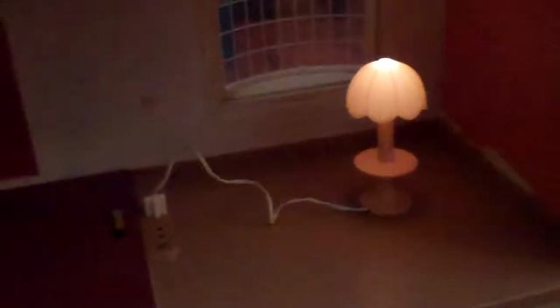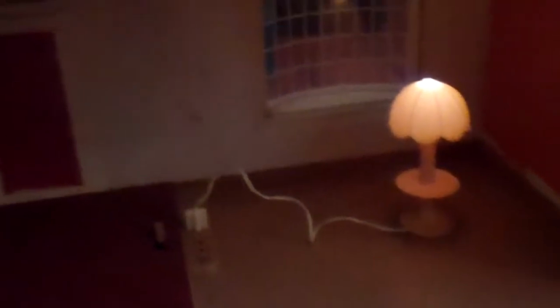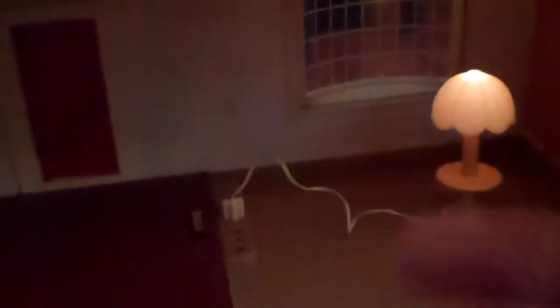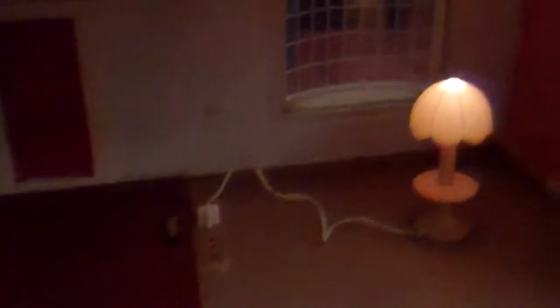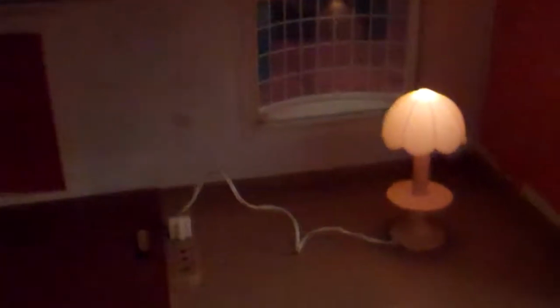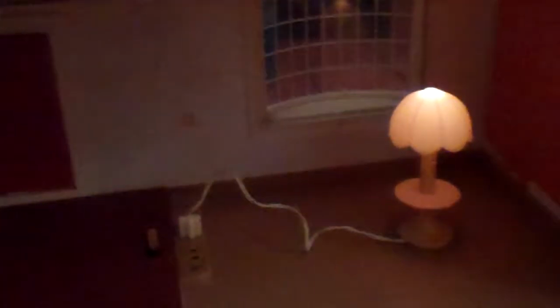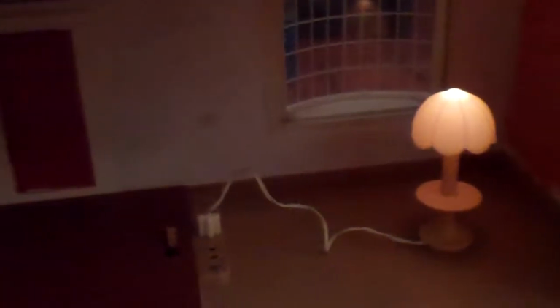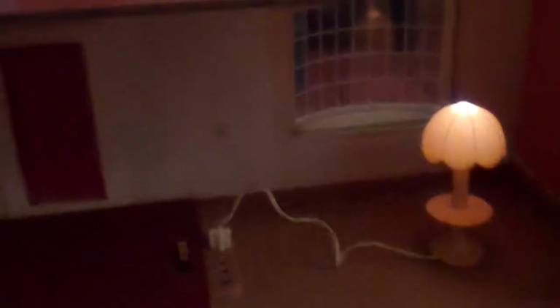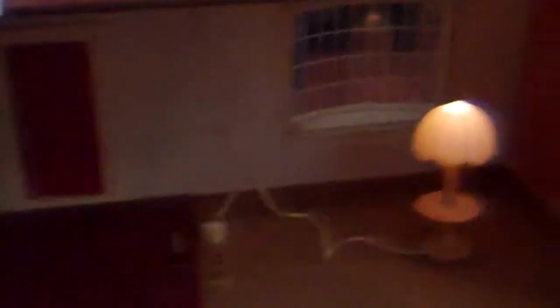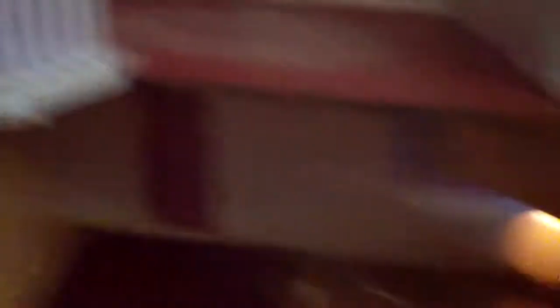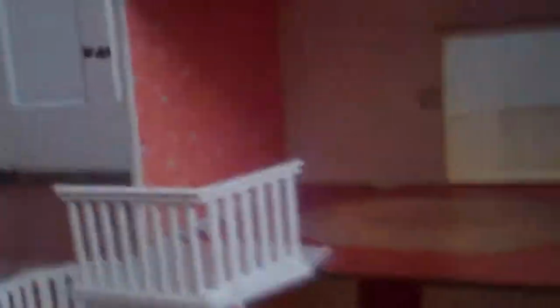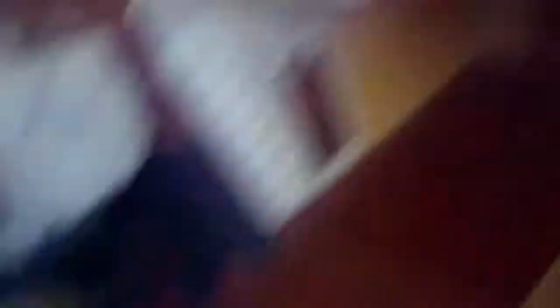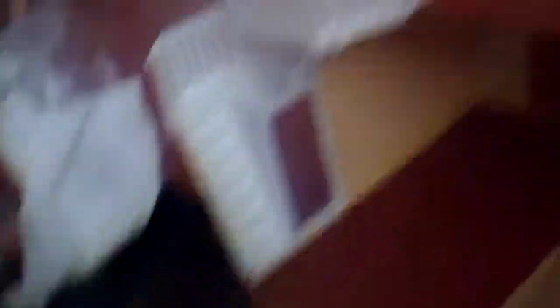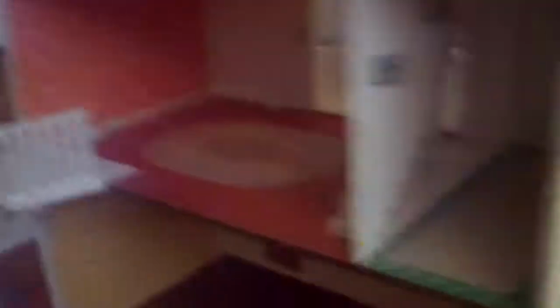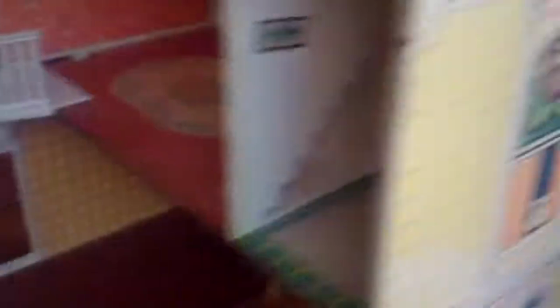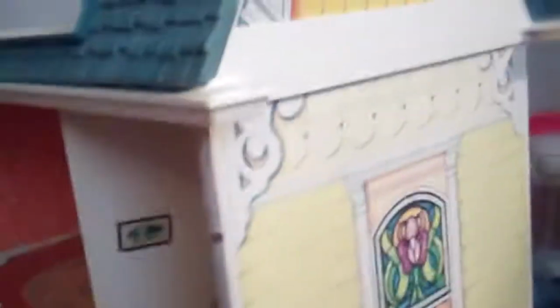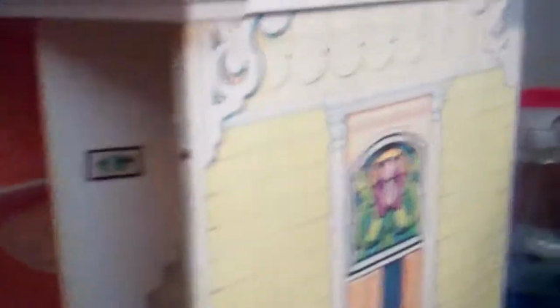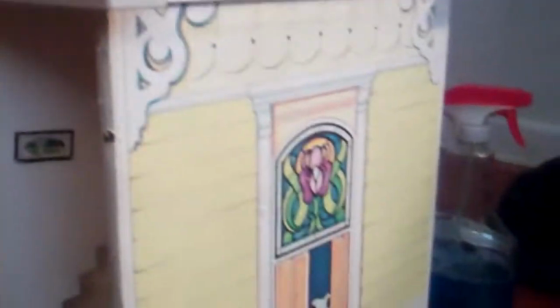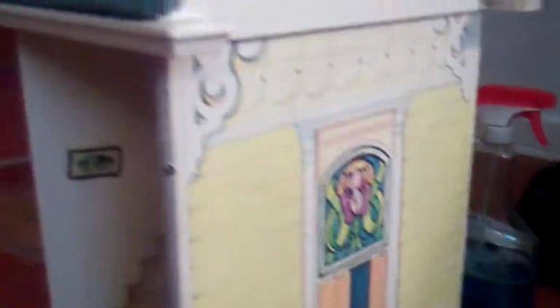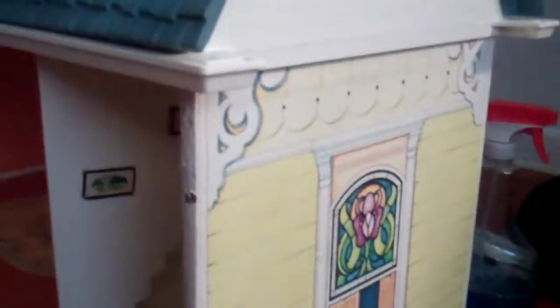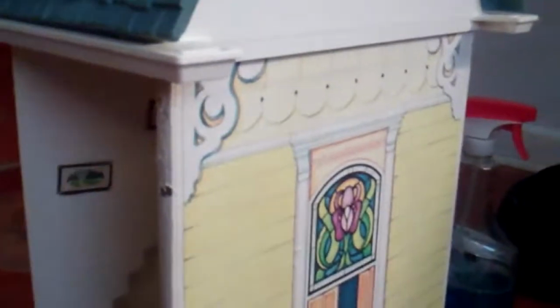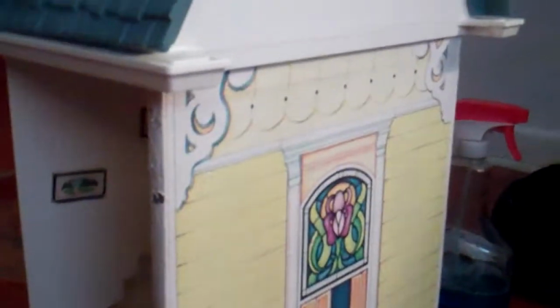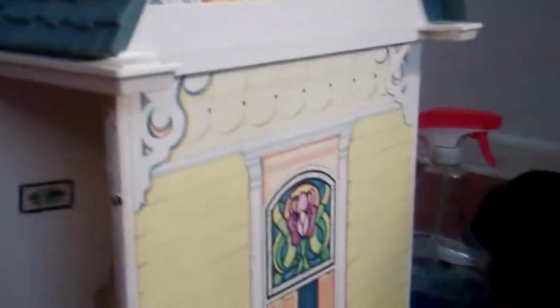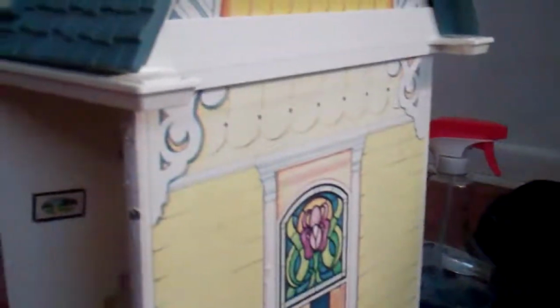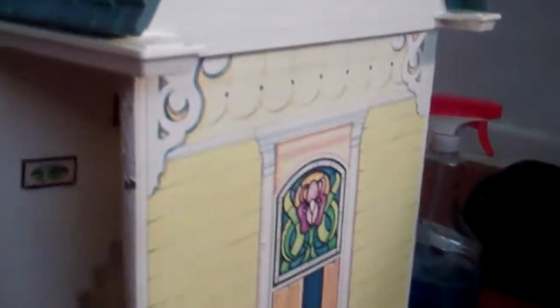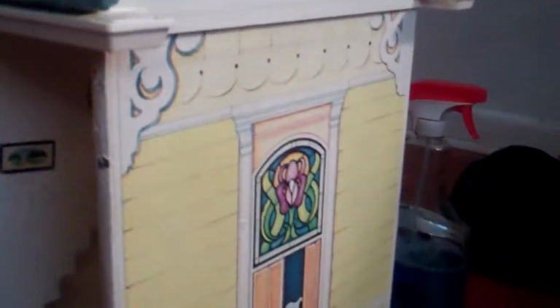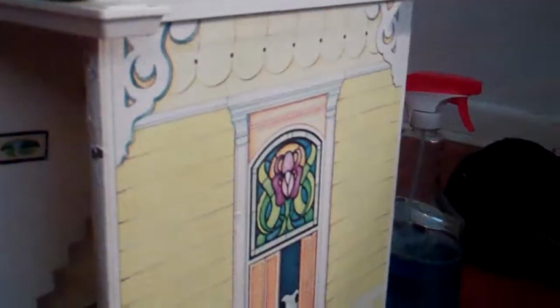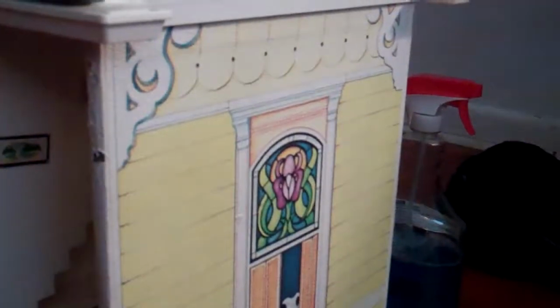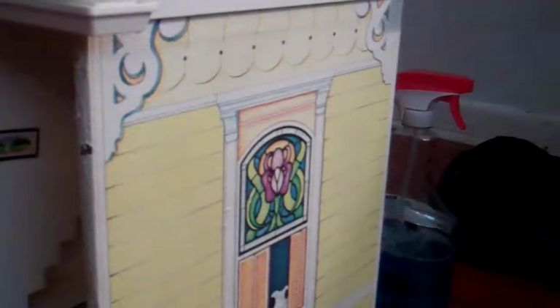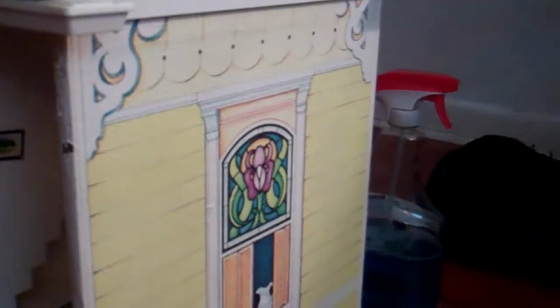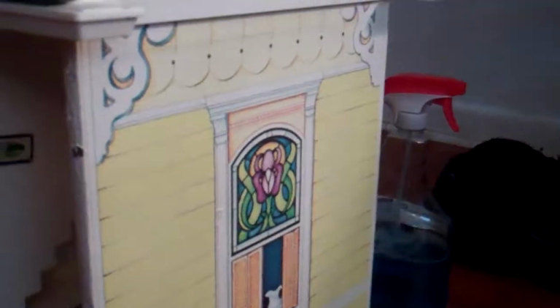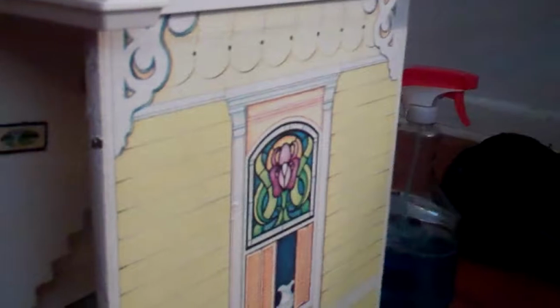I liked it because it was a blue and yellow house. I have this thing about blue and yellow houses.